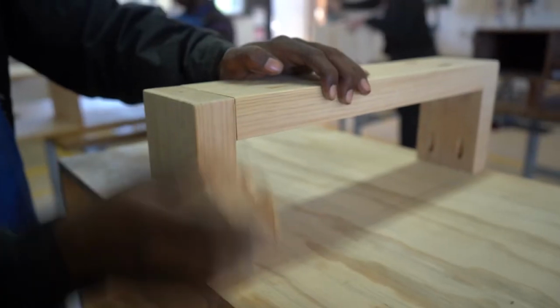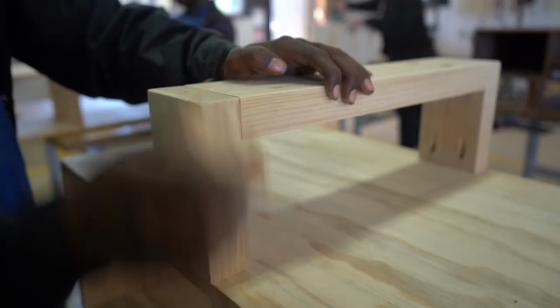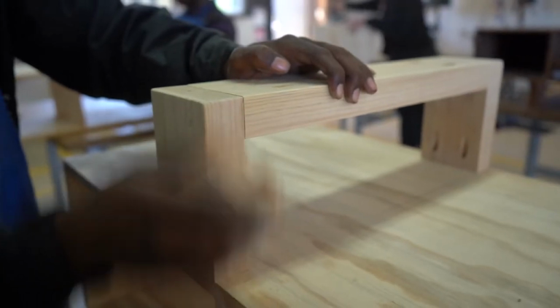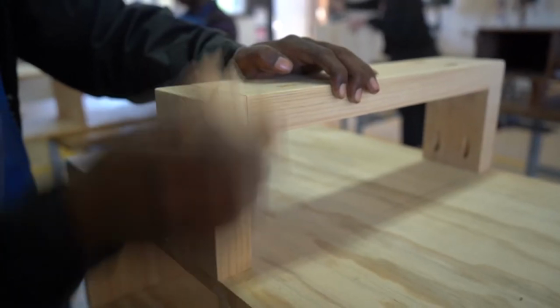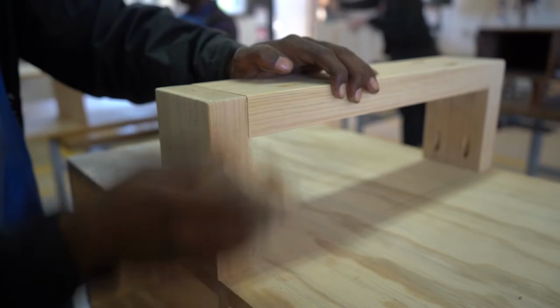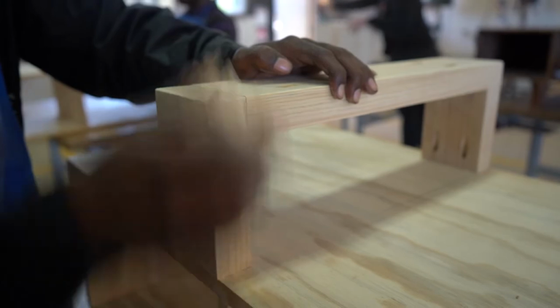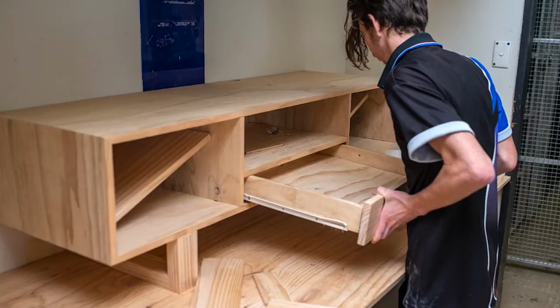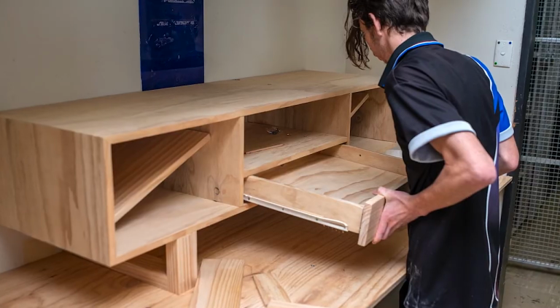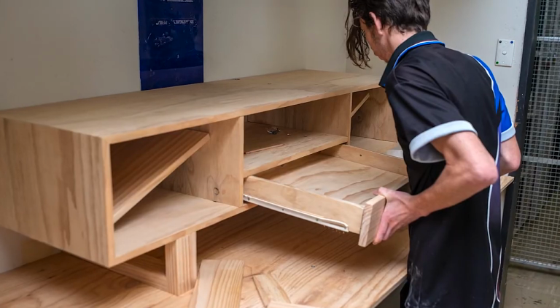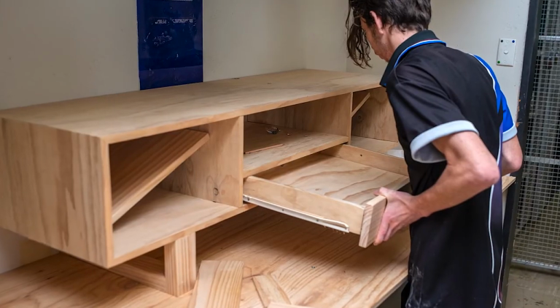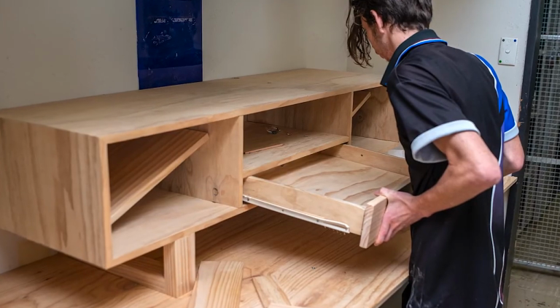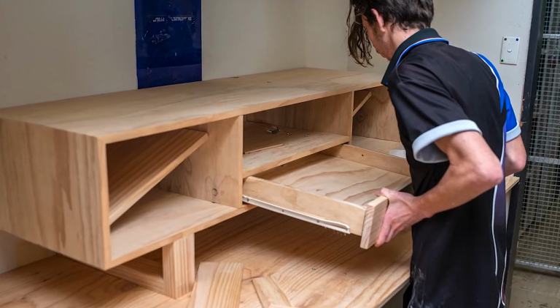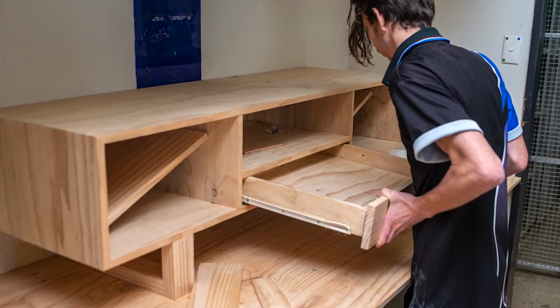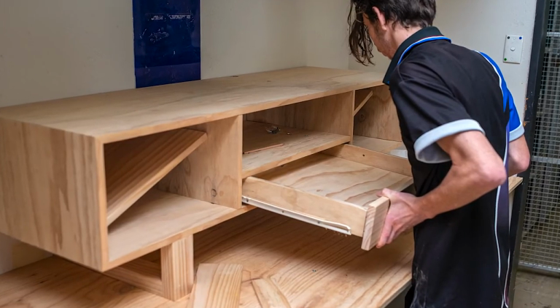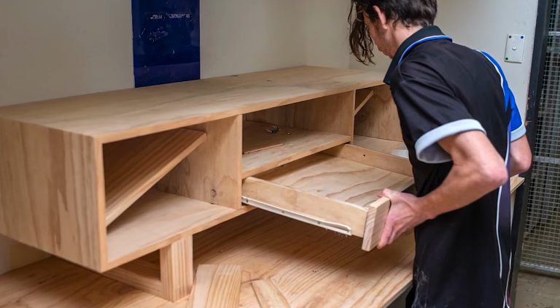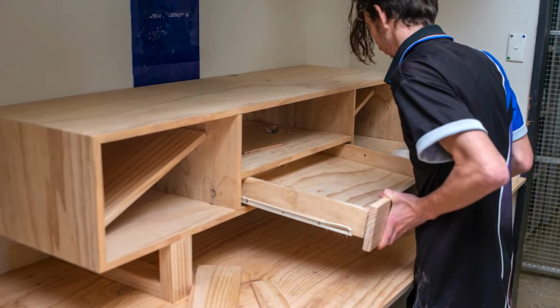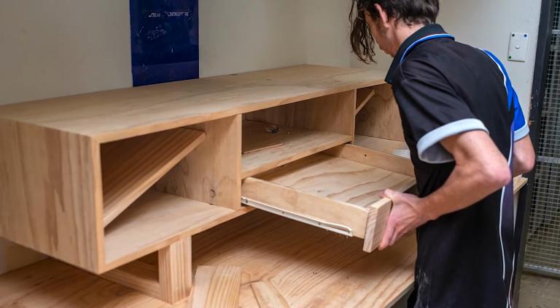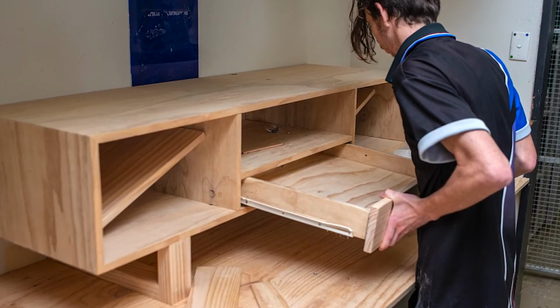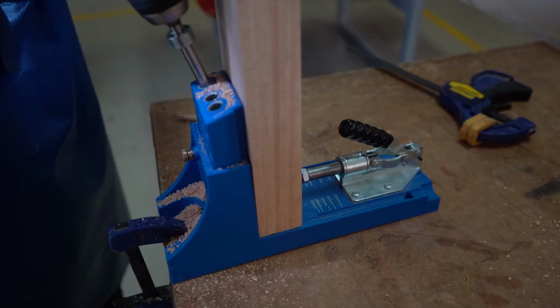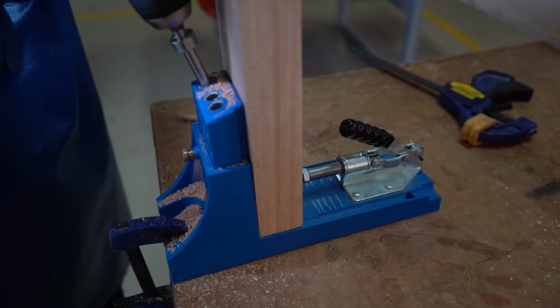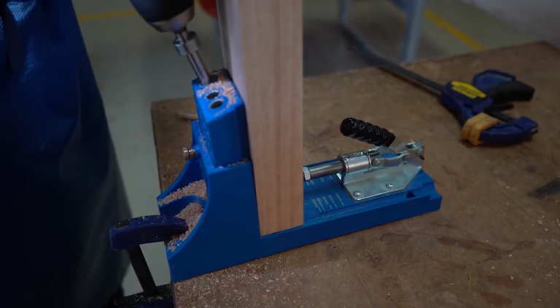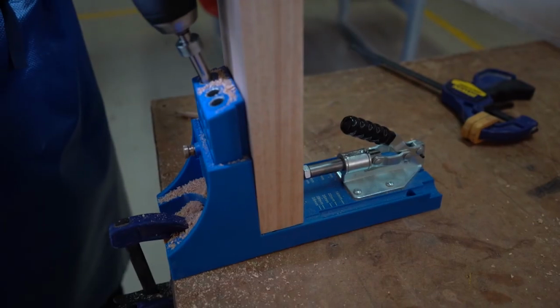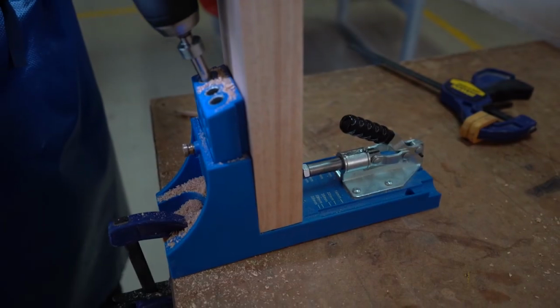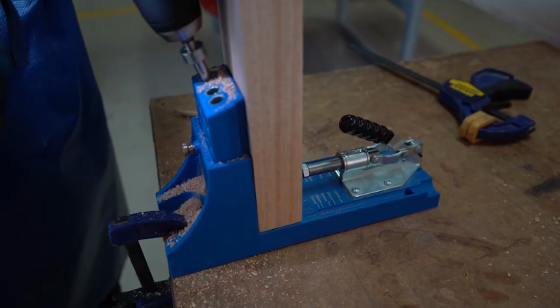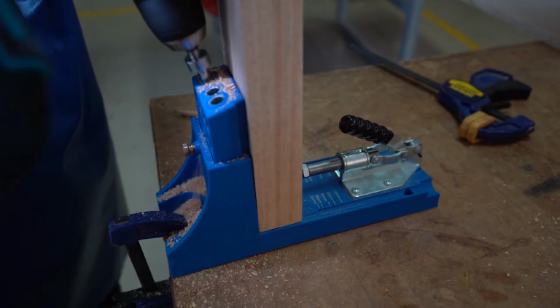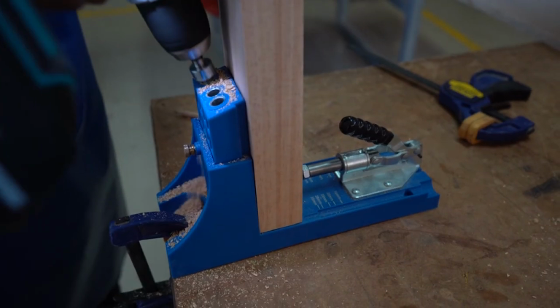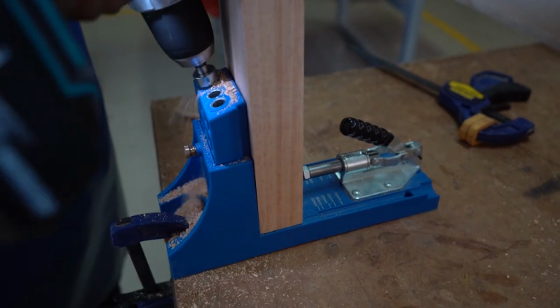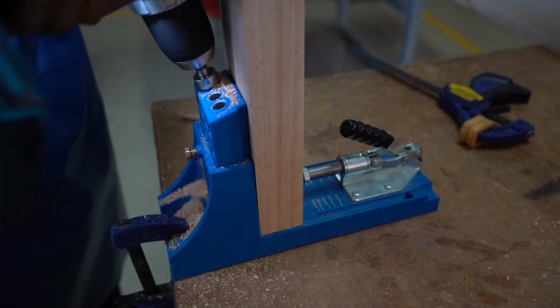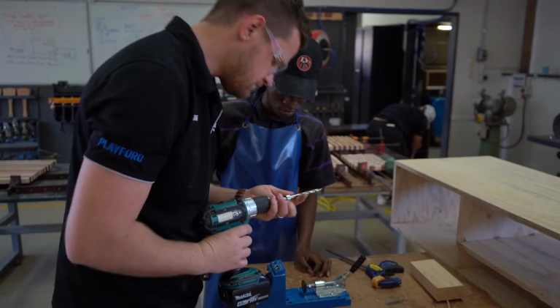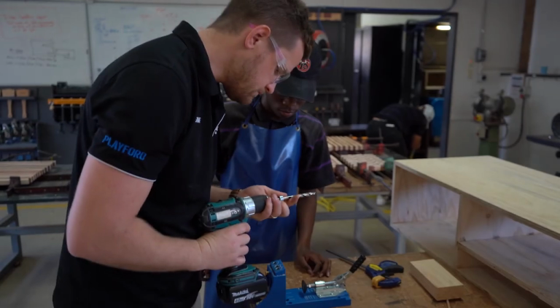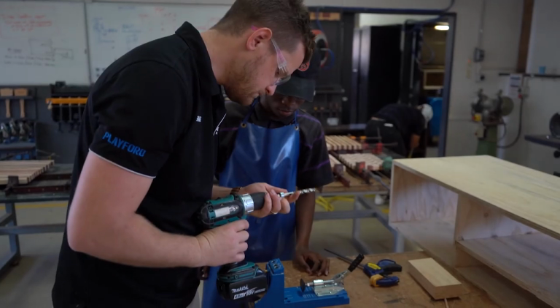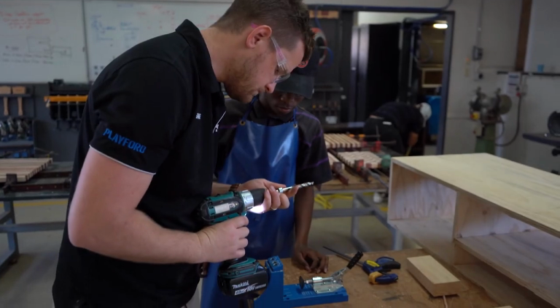They've included their minor product, which is the drawer. I'm really impressed with where most of them are up to.